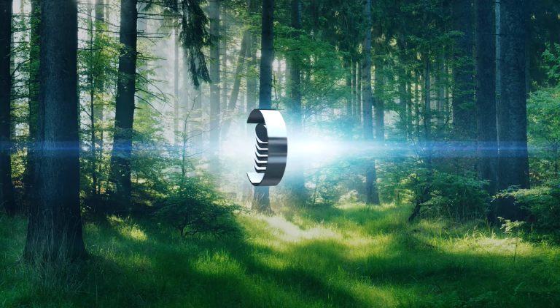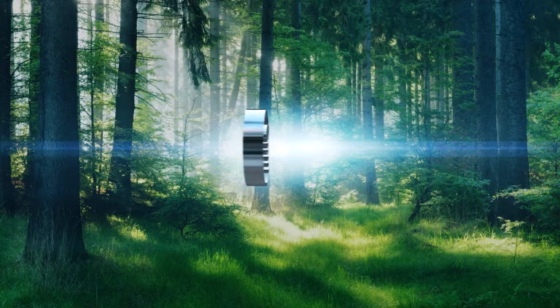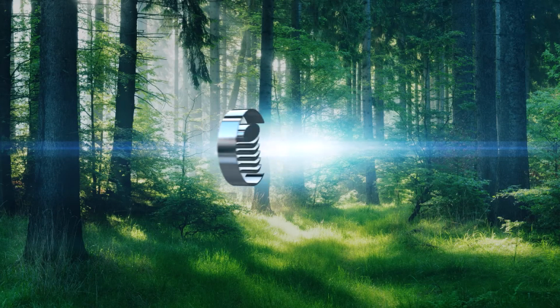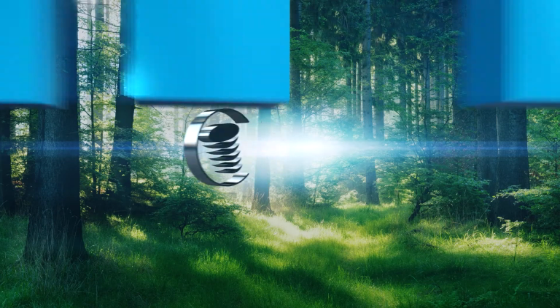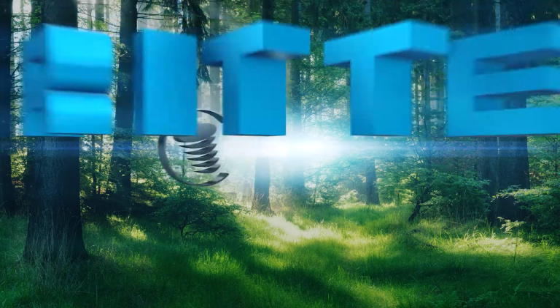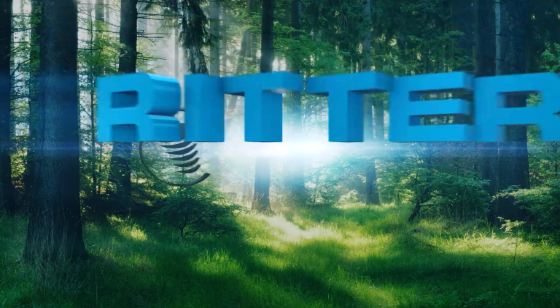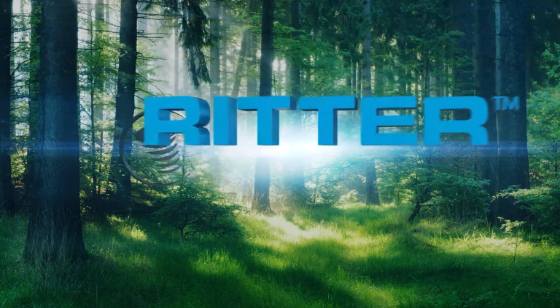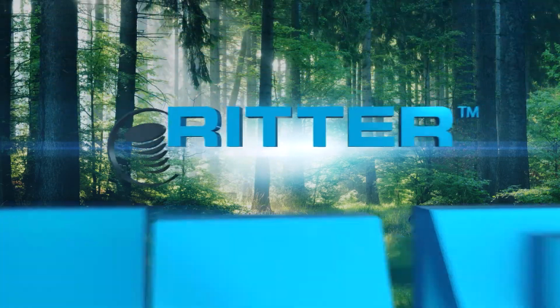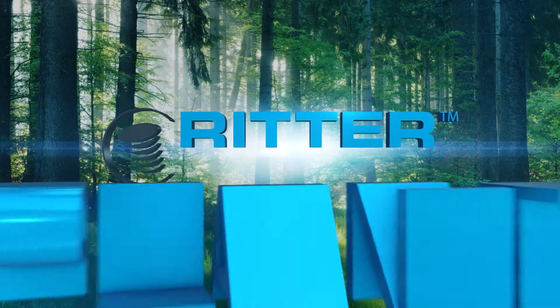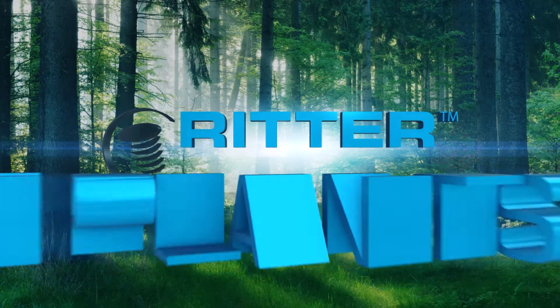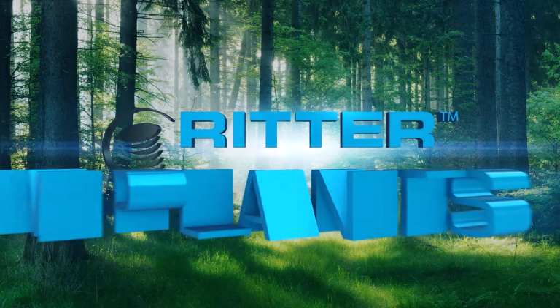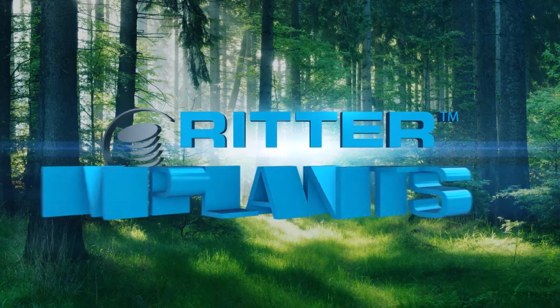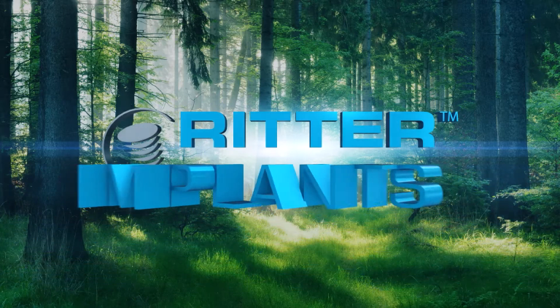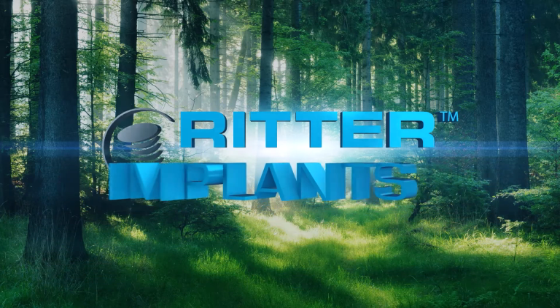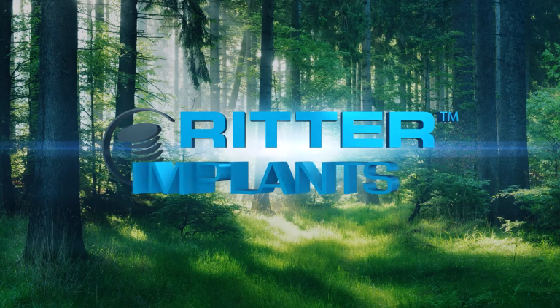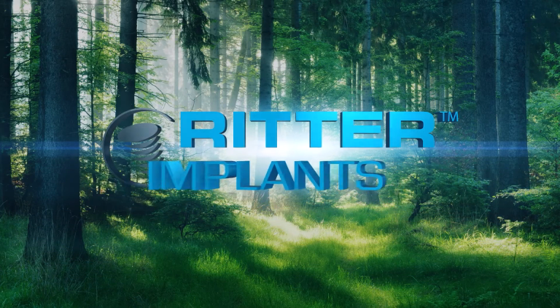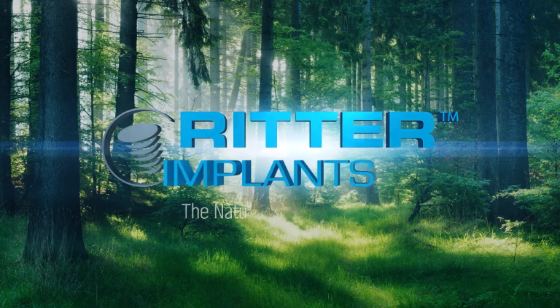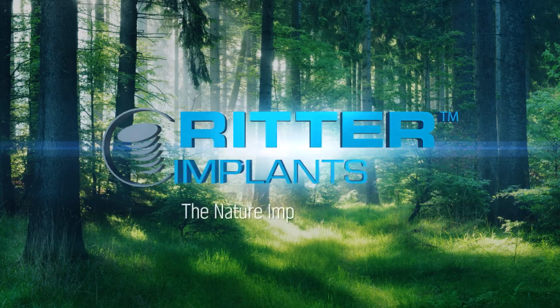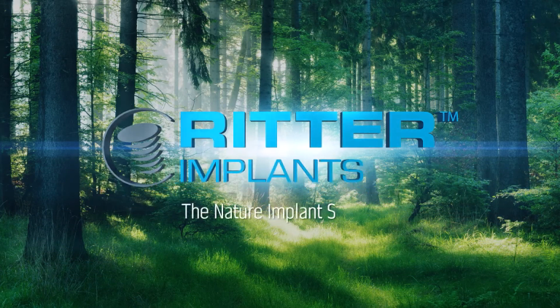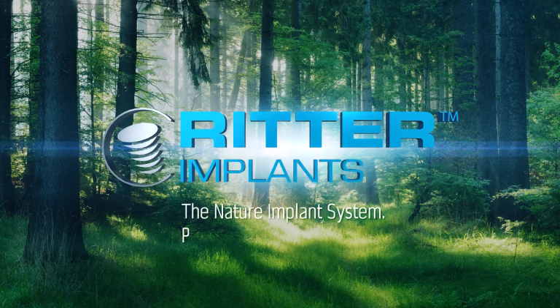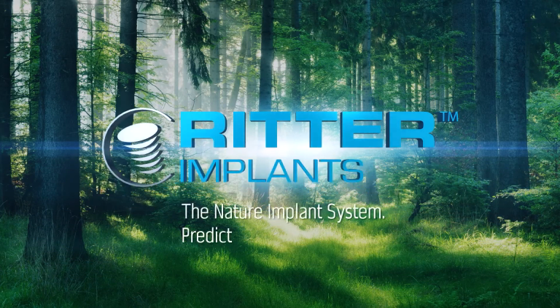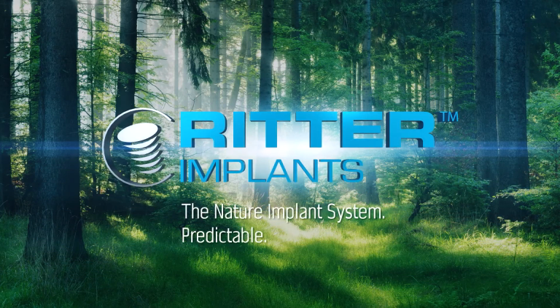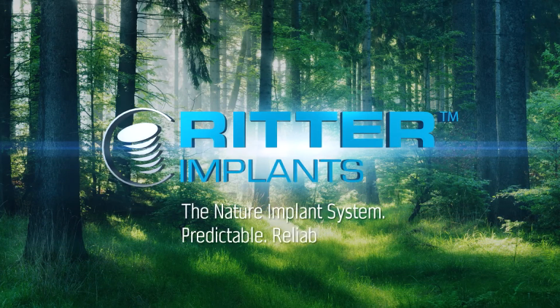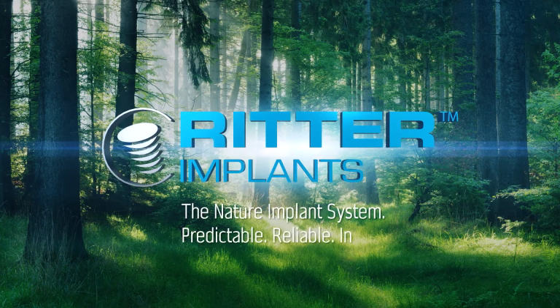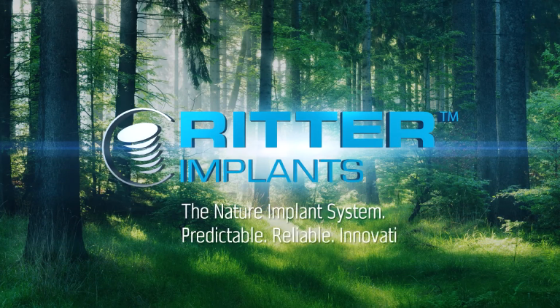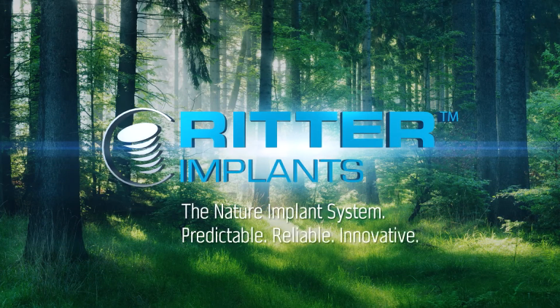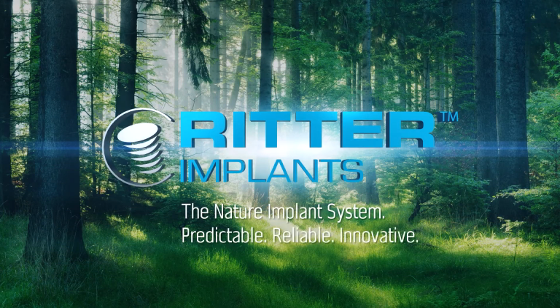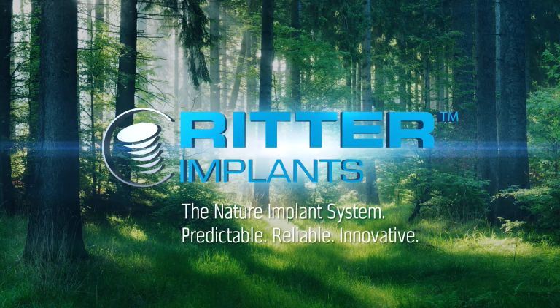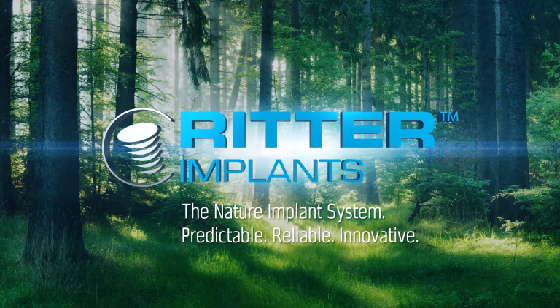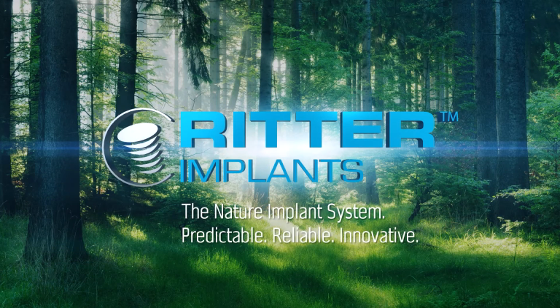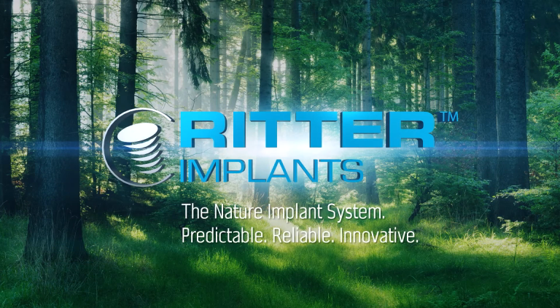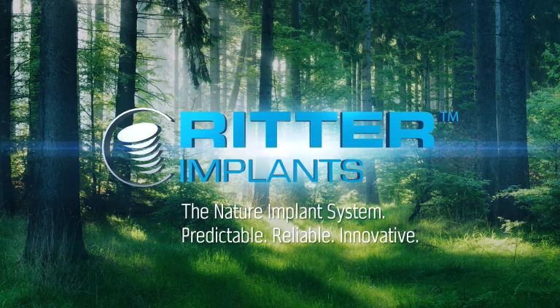Ritter, the German implant system. Predictable, reliable, innovative.